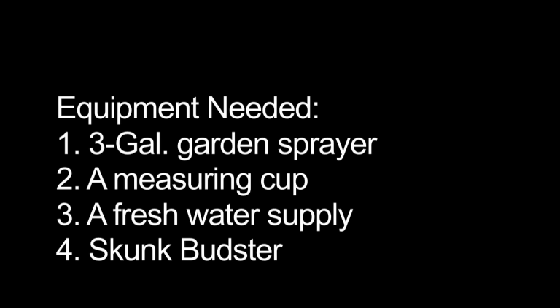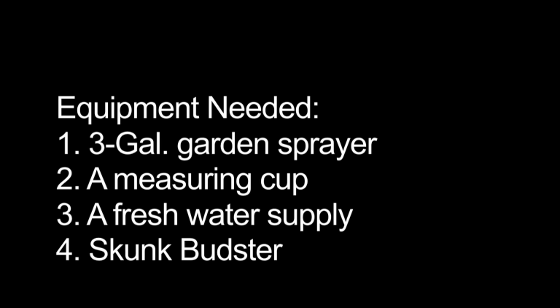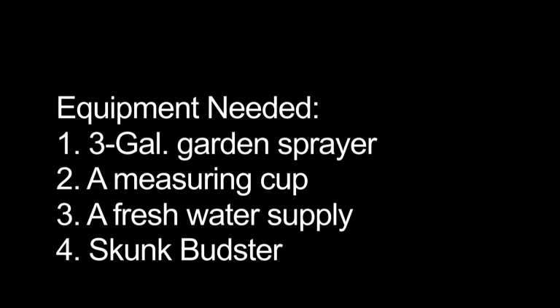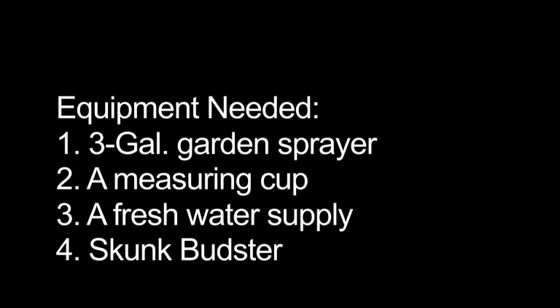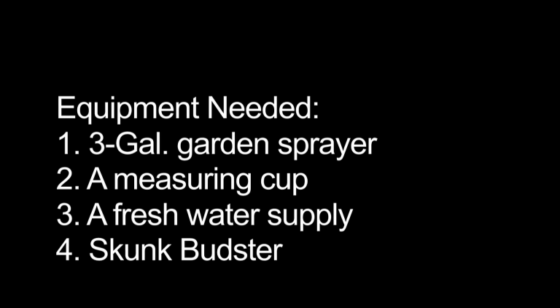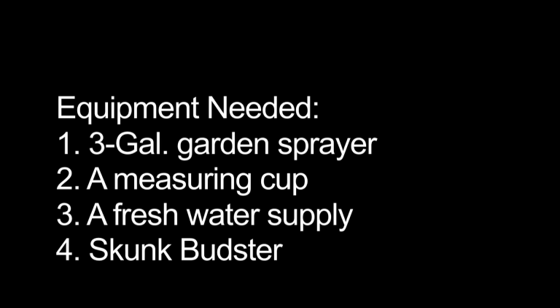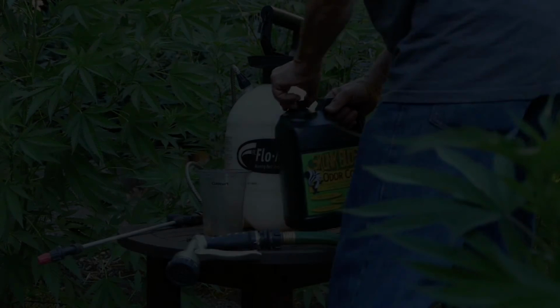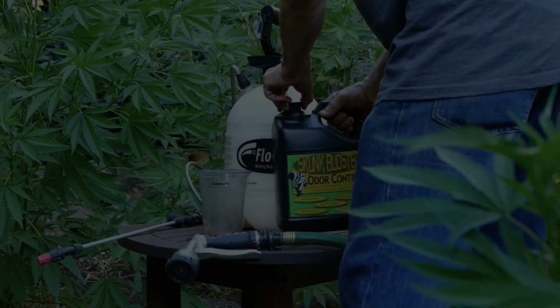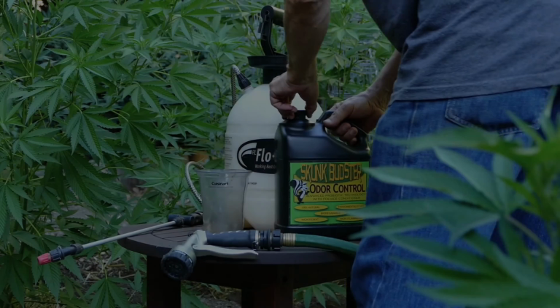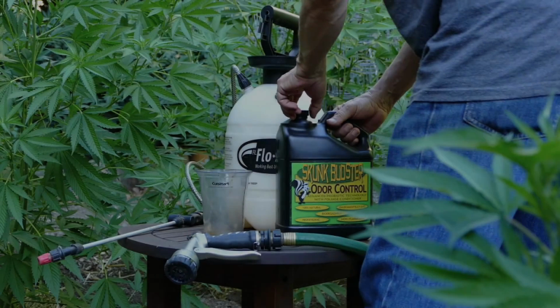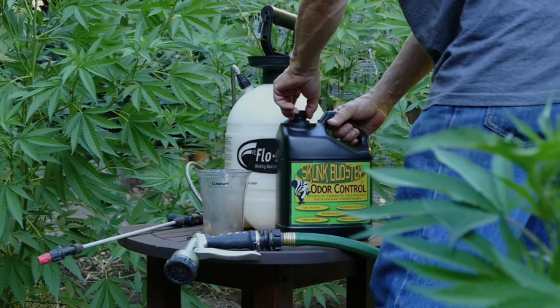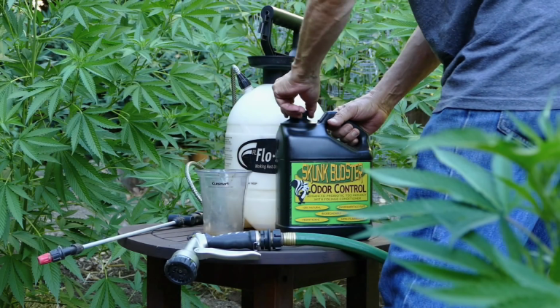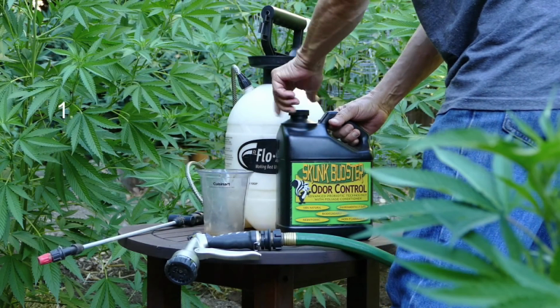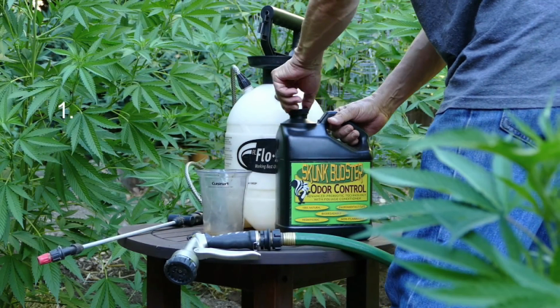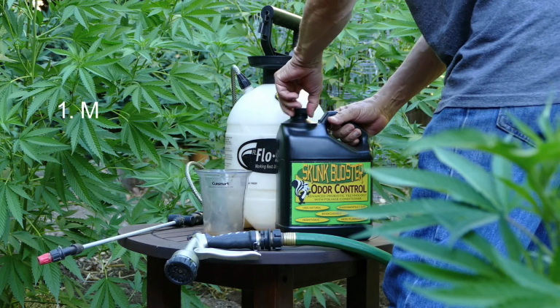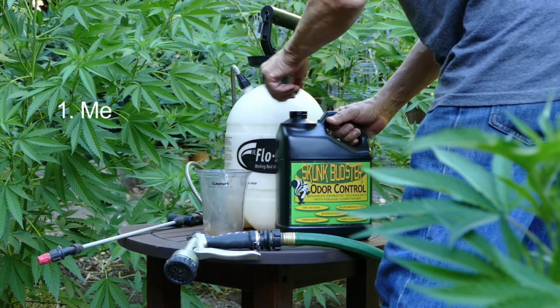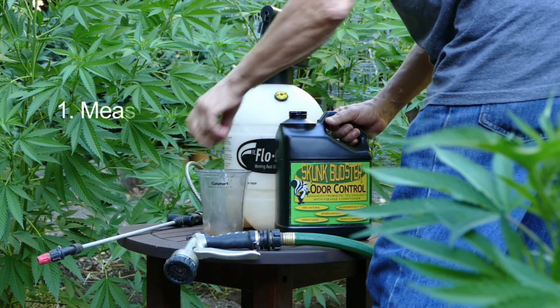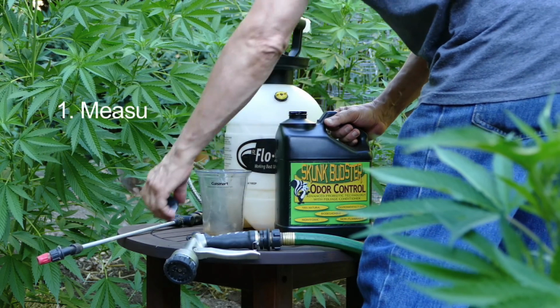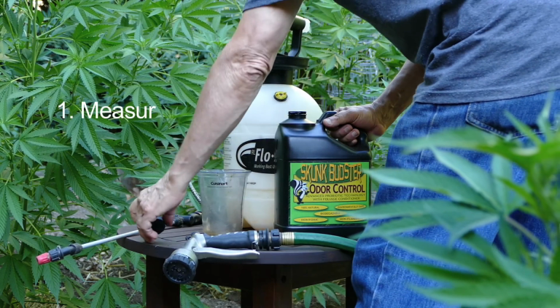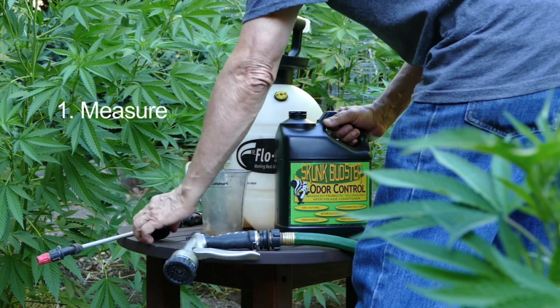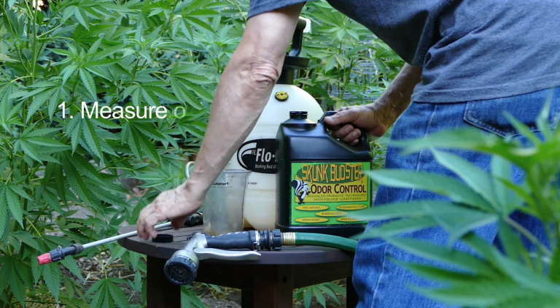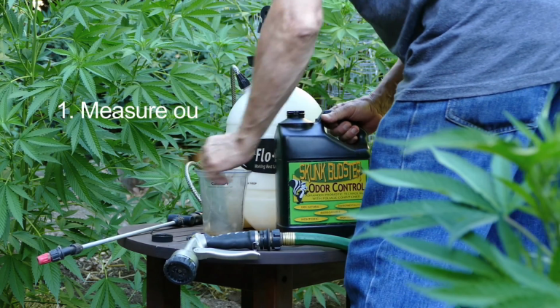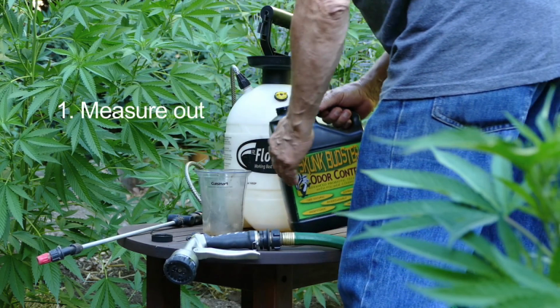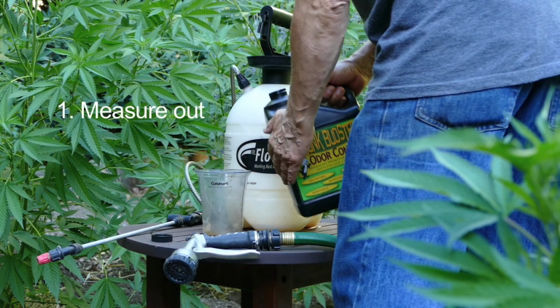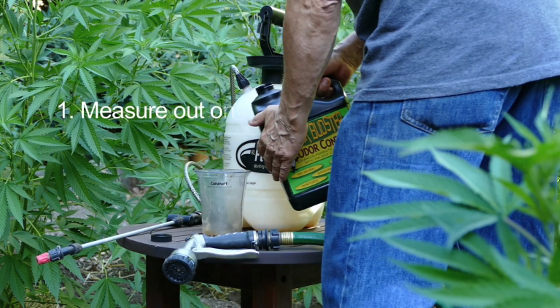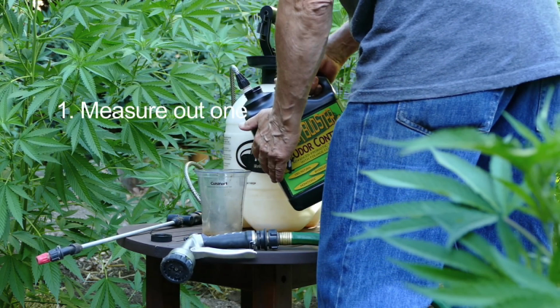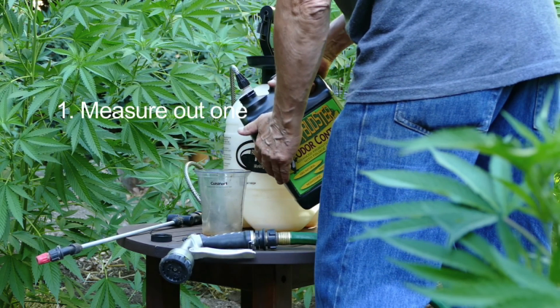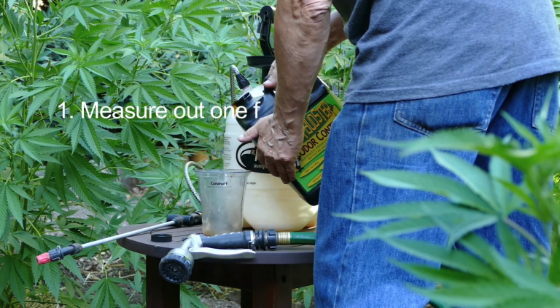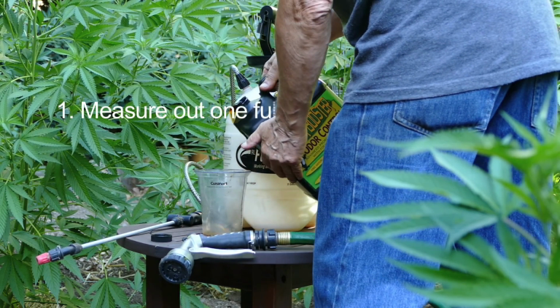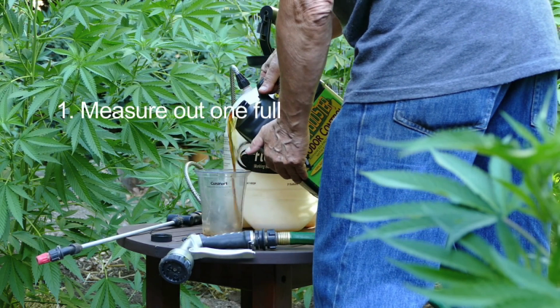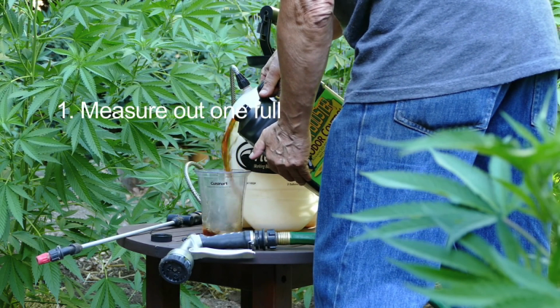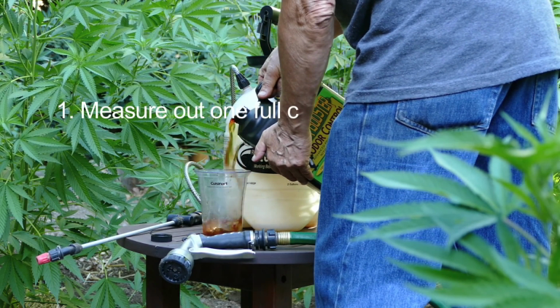To begin using Skunk Budster, you must first combine the two ingredients: water and Skunk Budster.